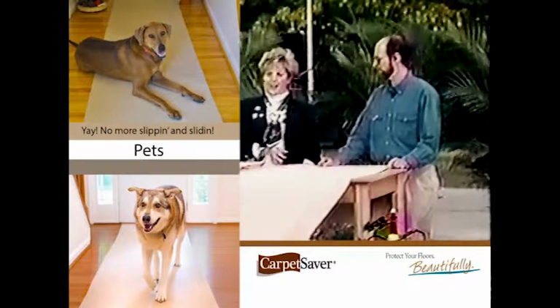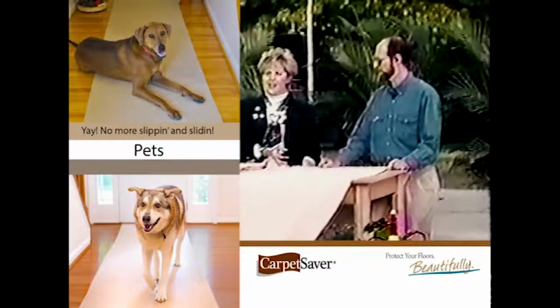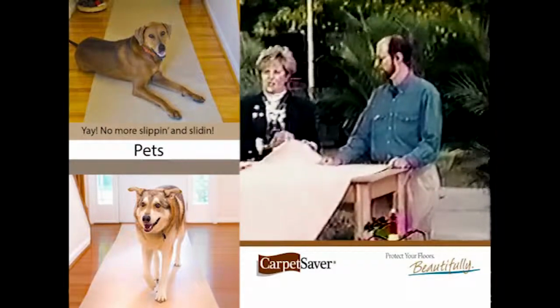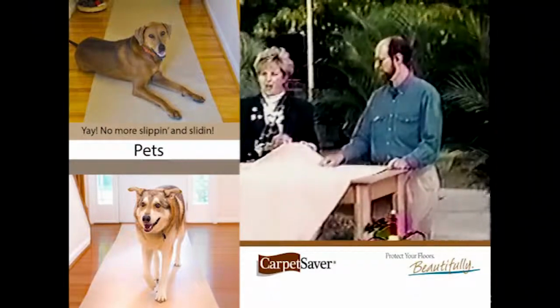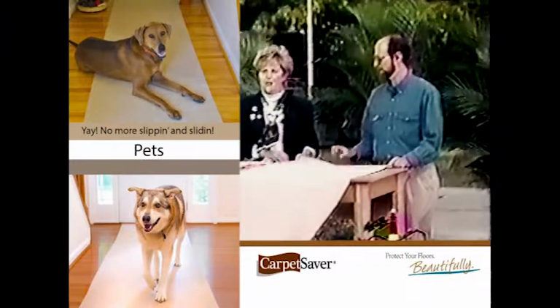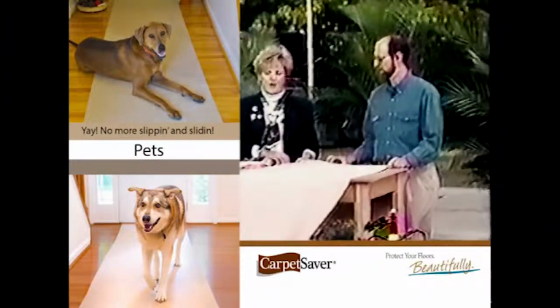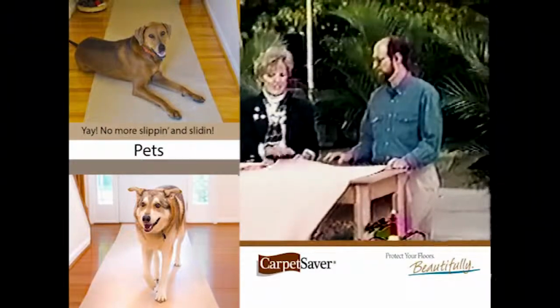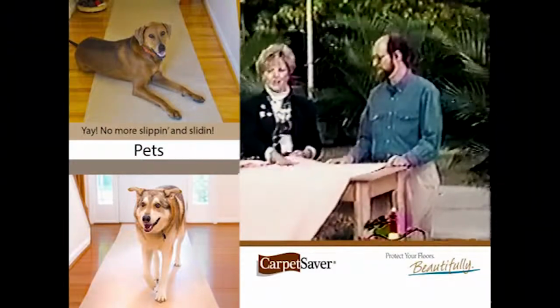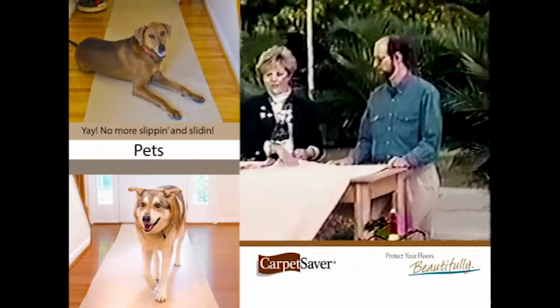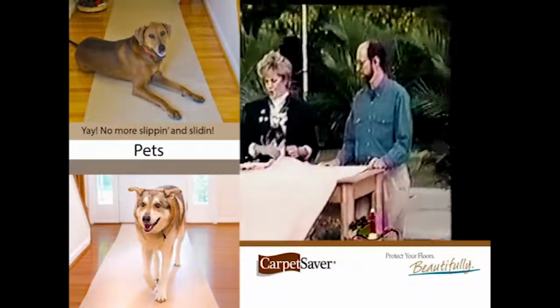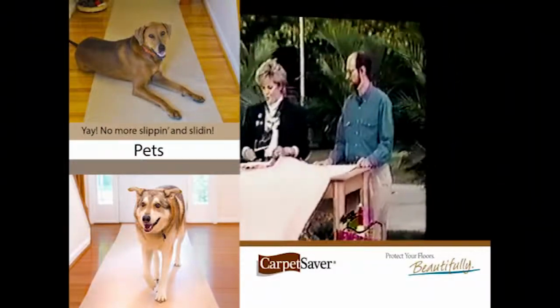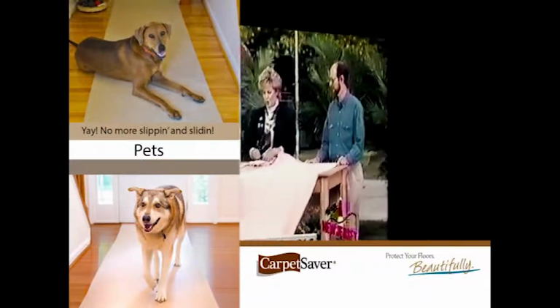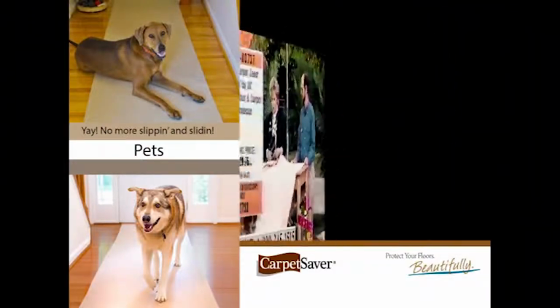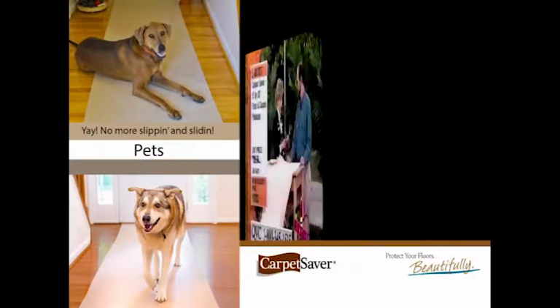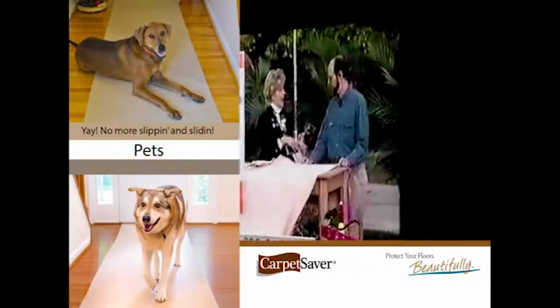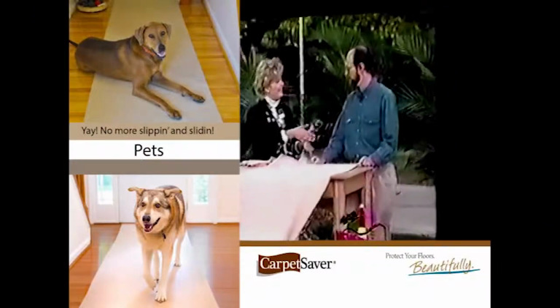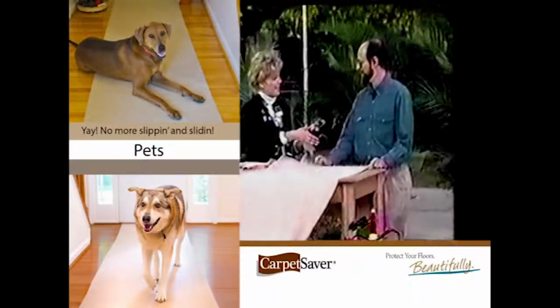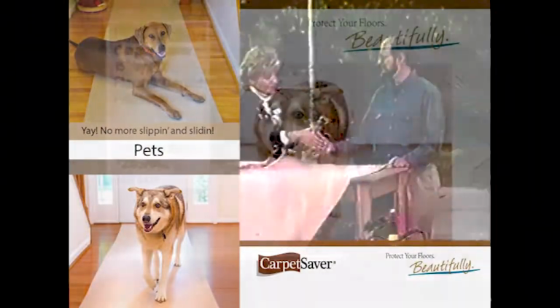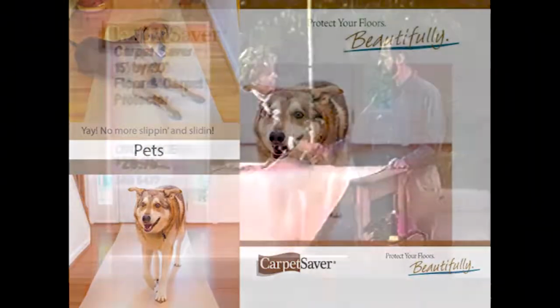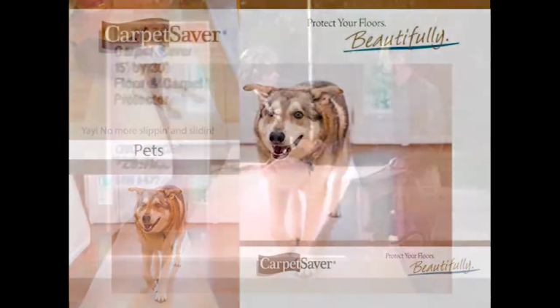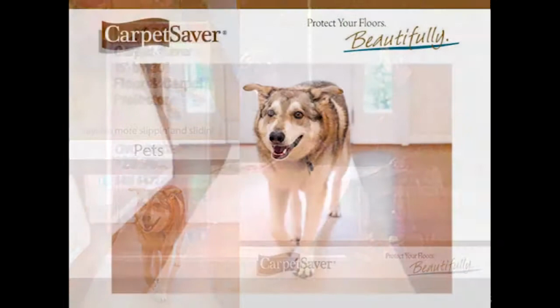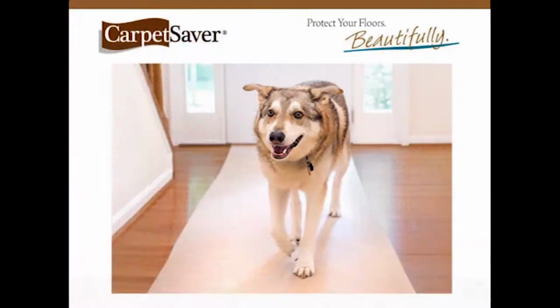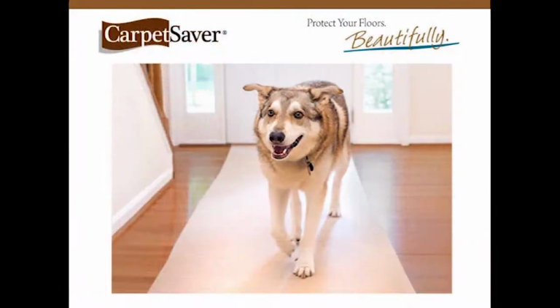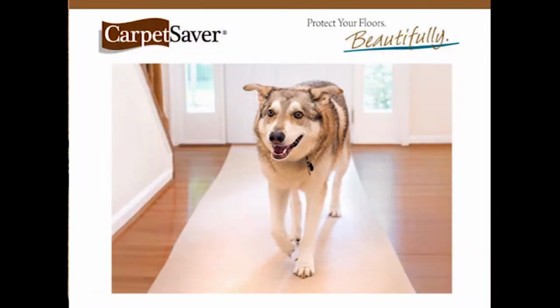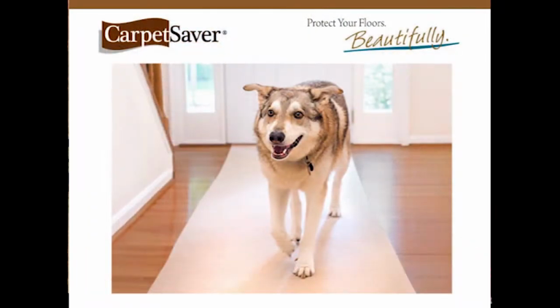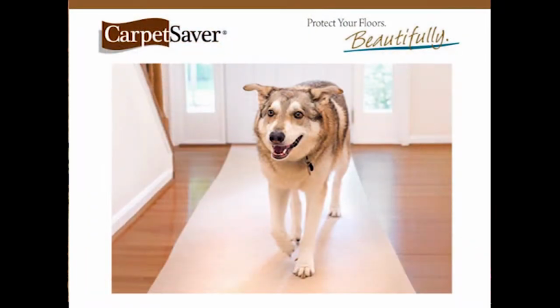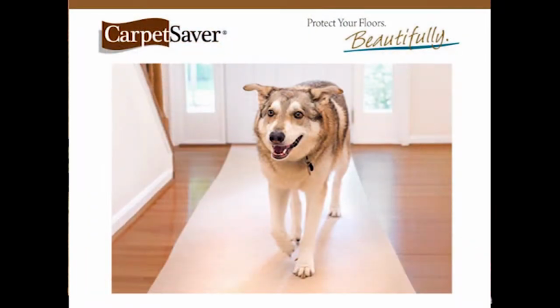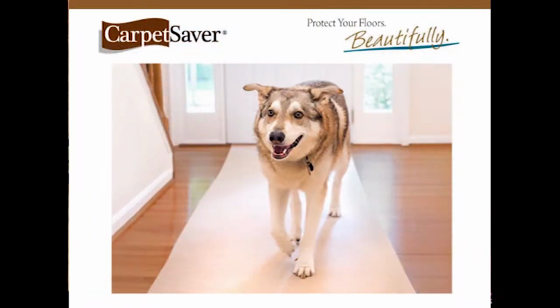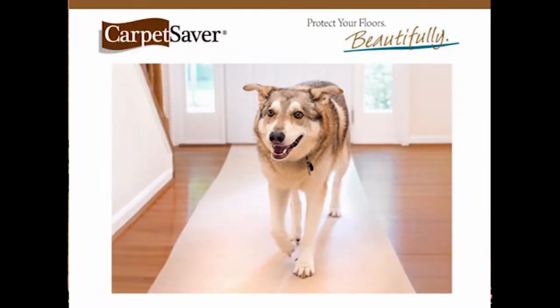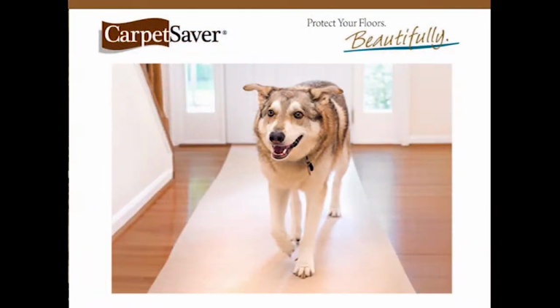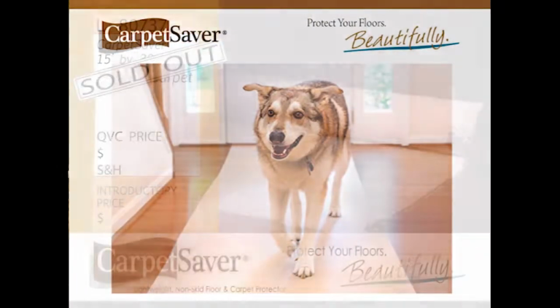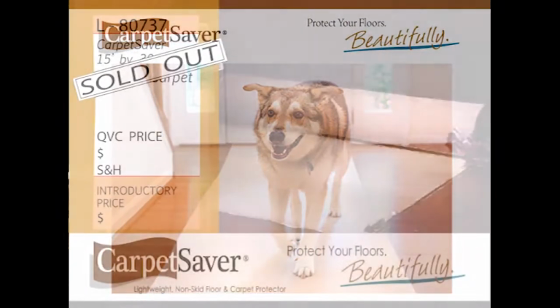Think about it — it's going to help you save the life of your carpet or your floor. The carpet saver is now sold out.